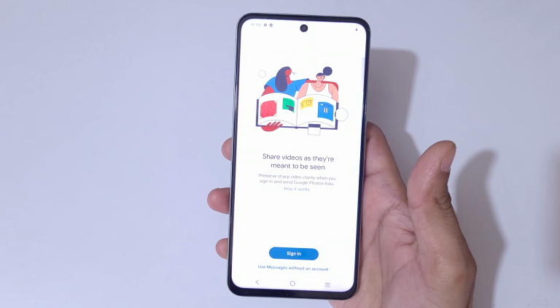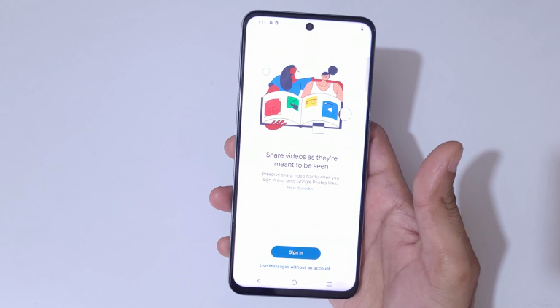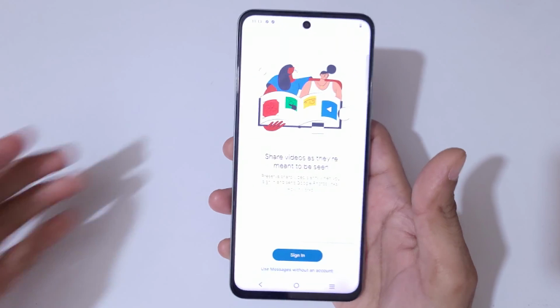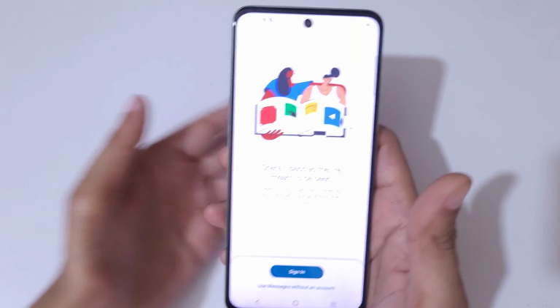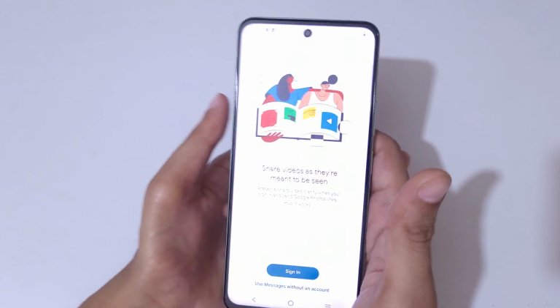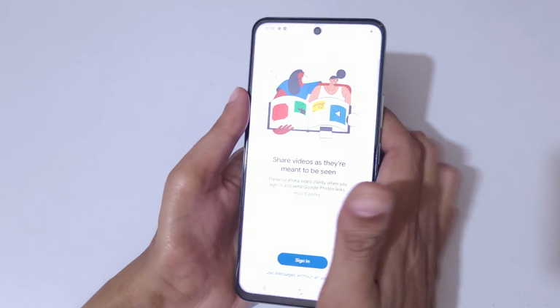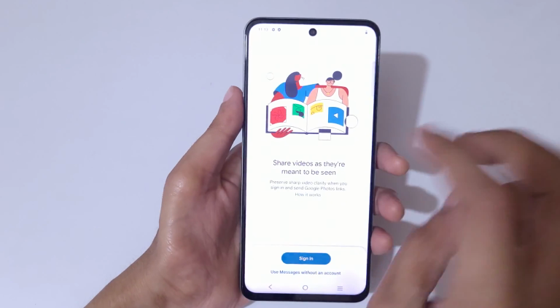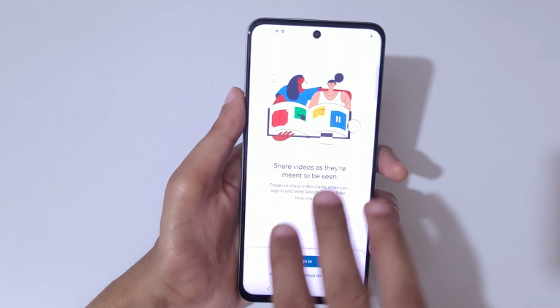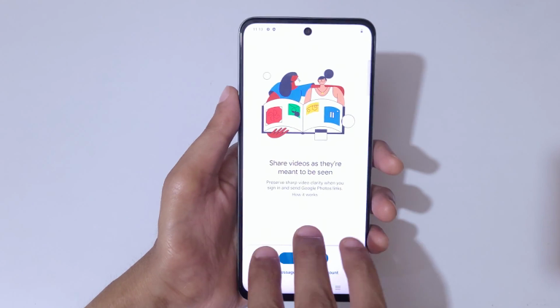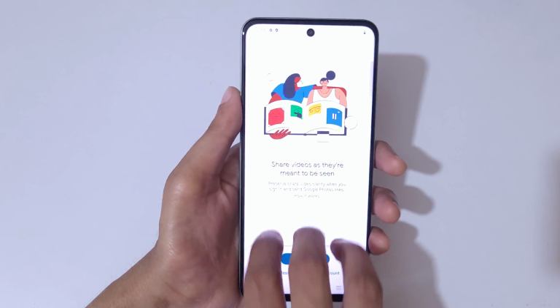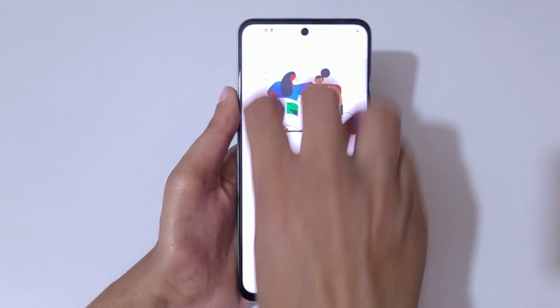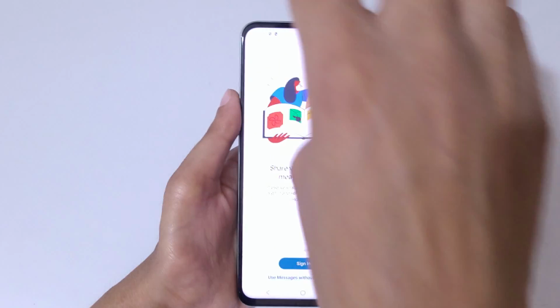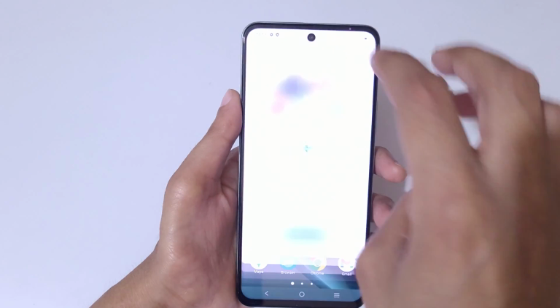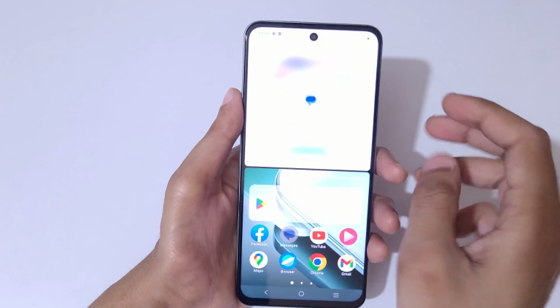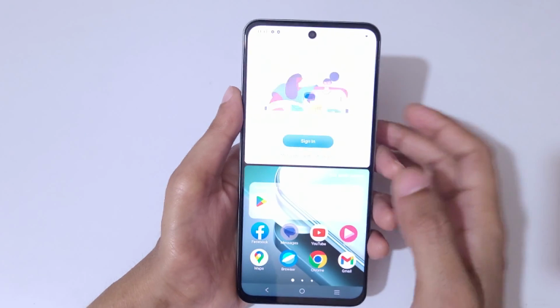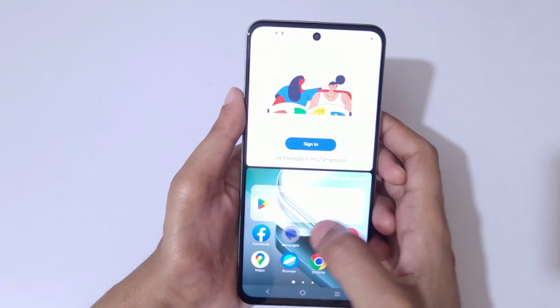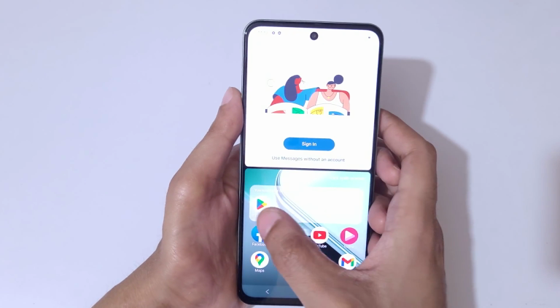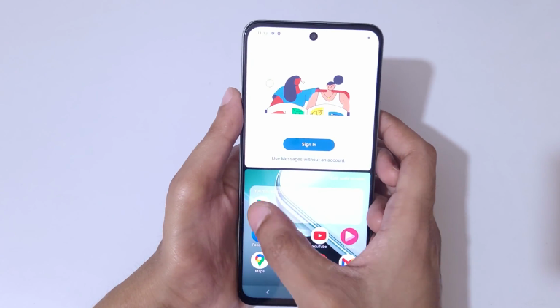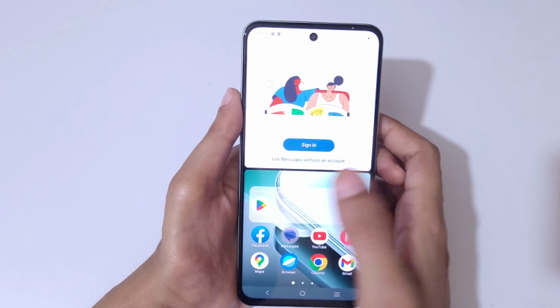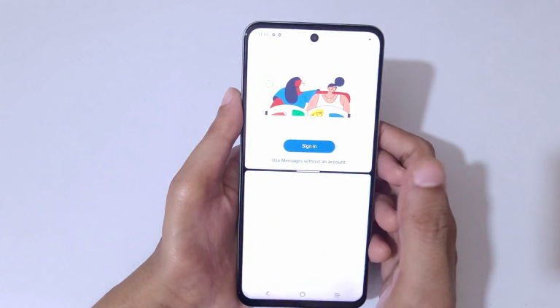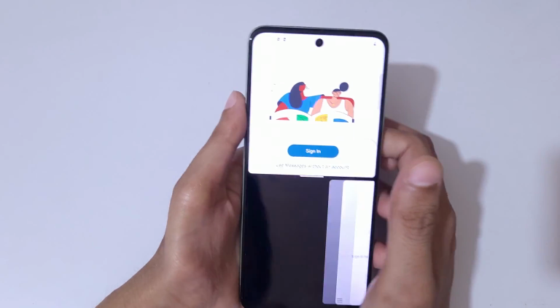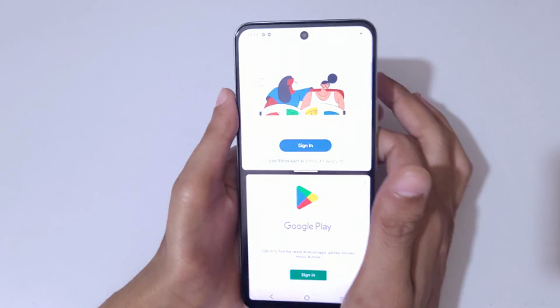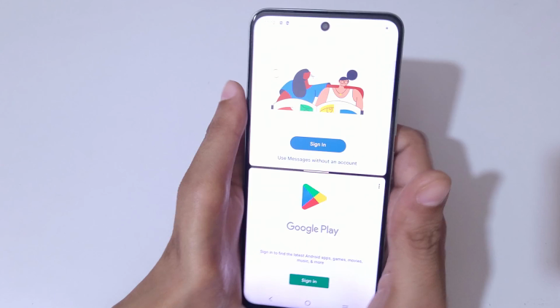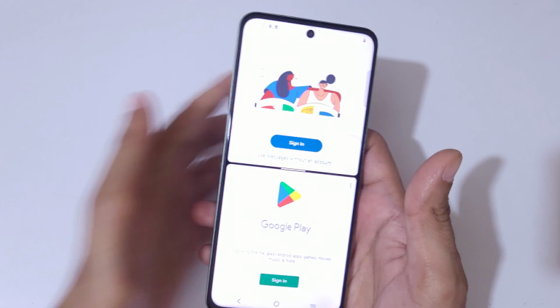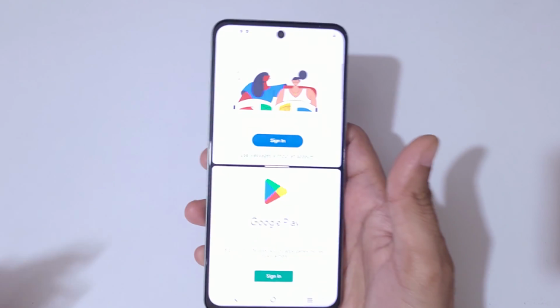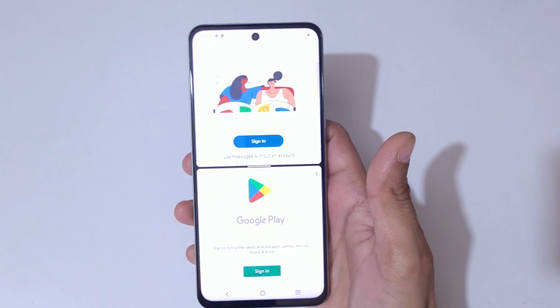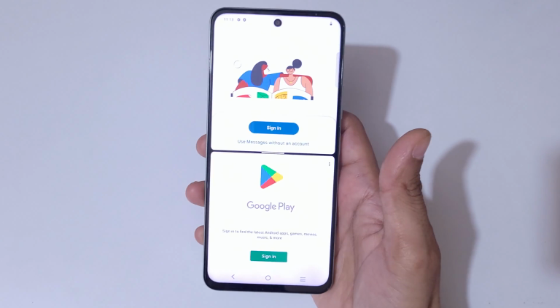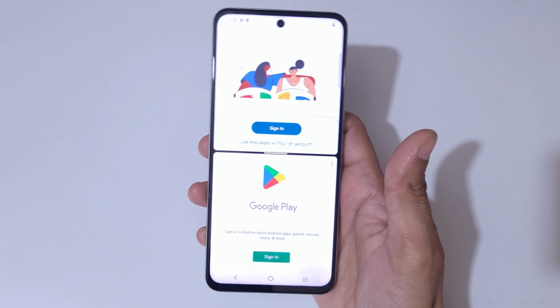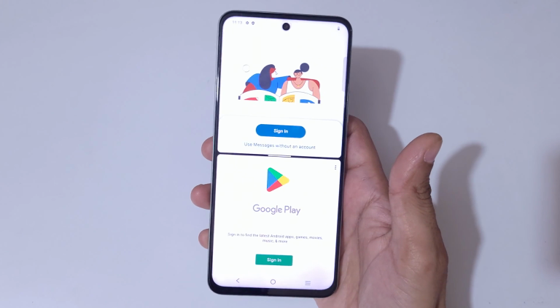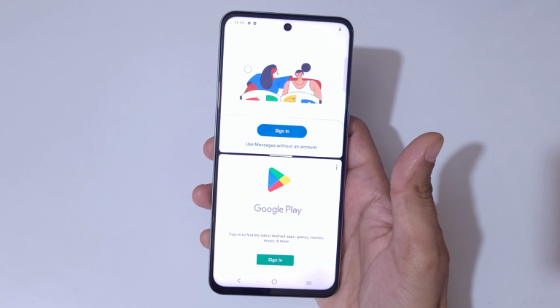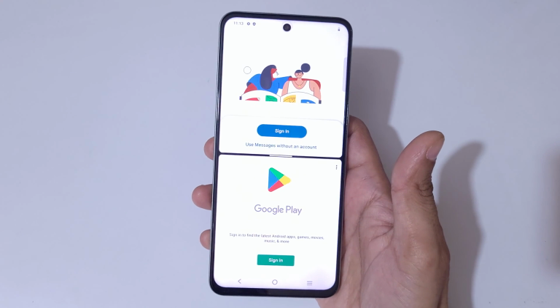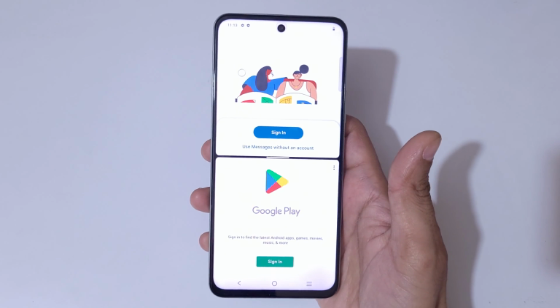So guys, this is the method to use split screen mode in the vivo T3x 5G smartphone easily.